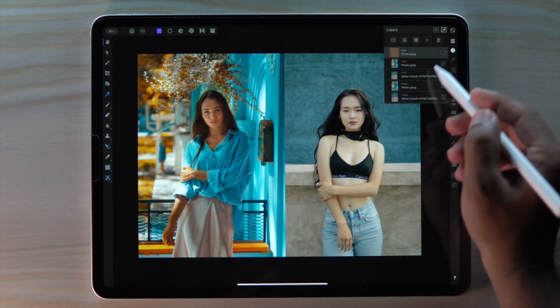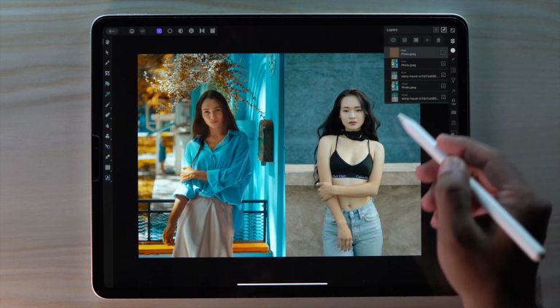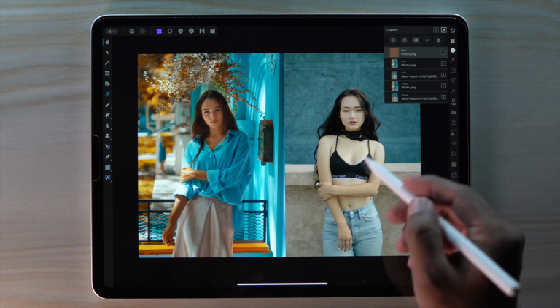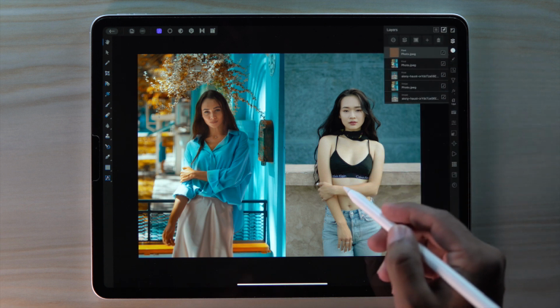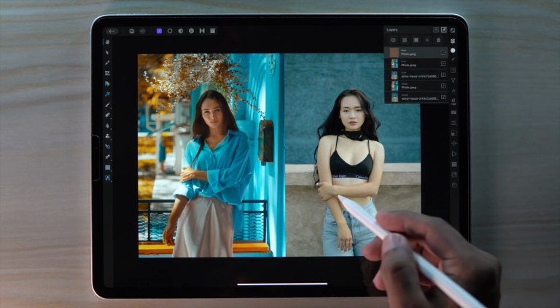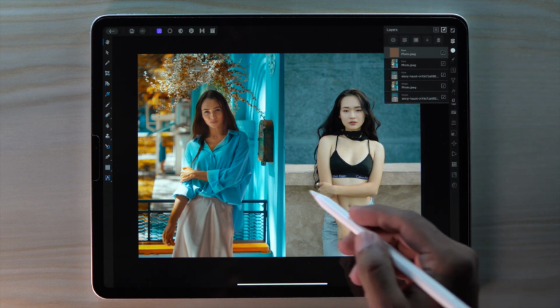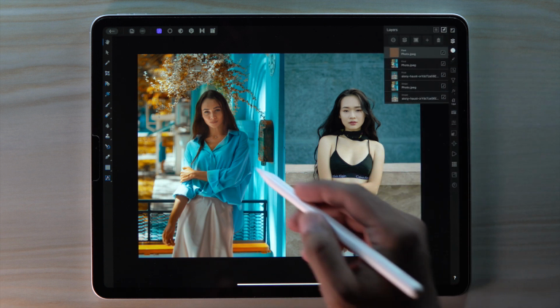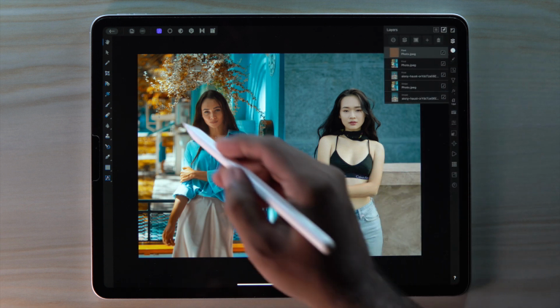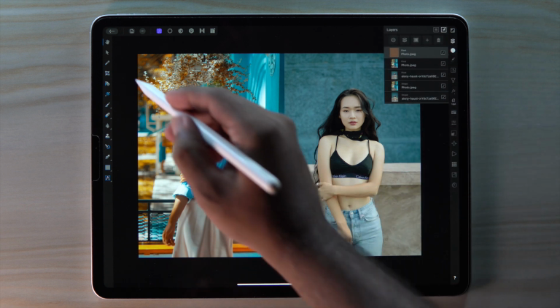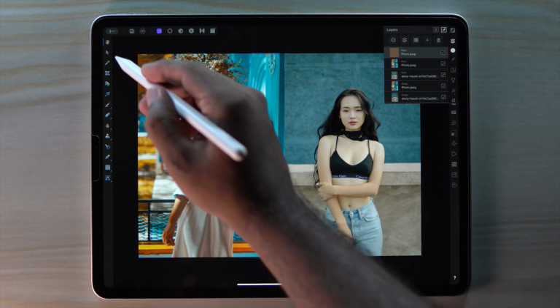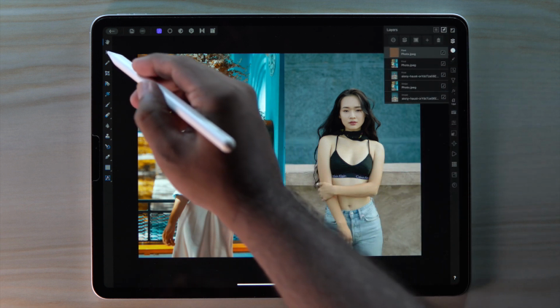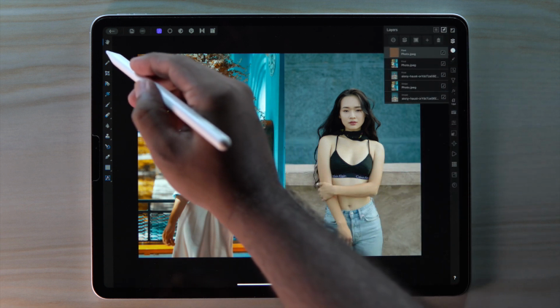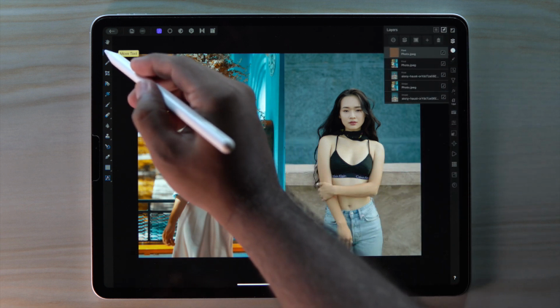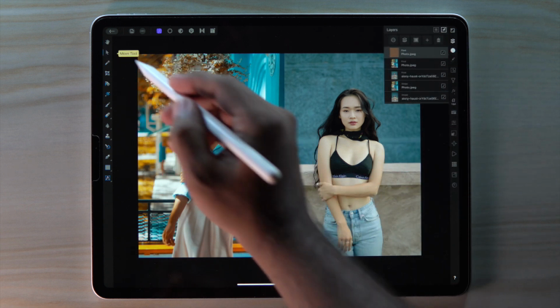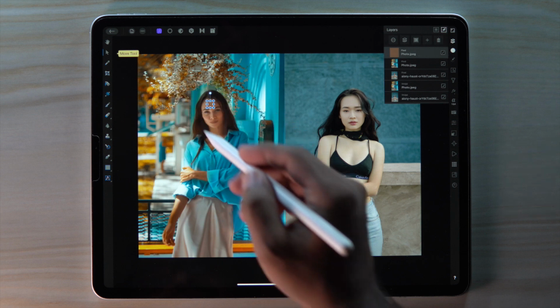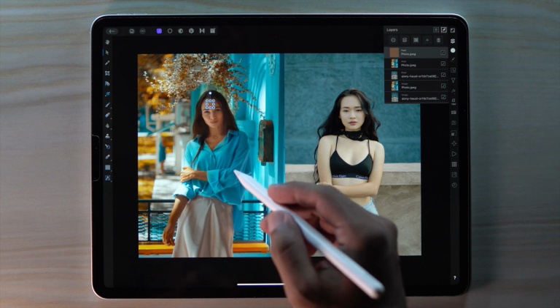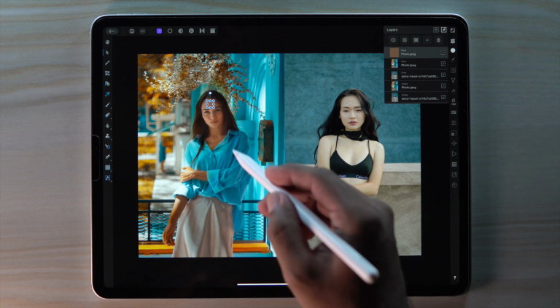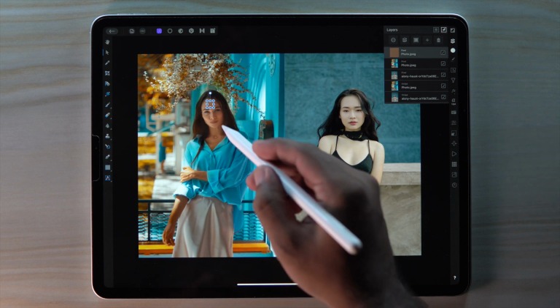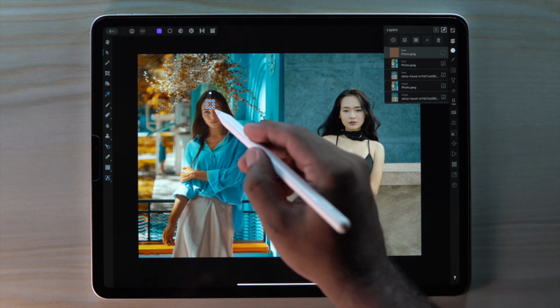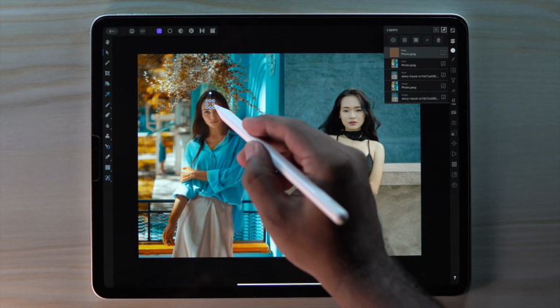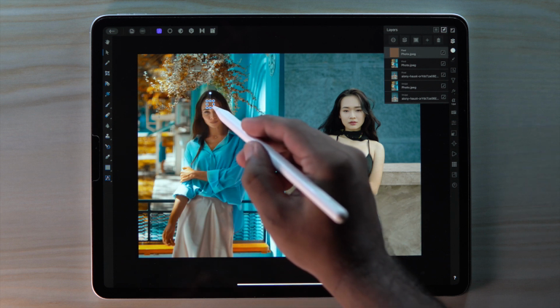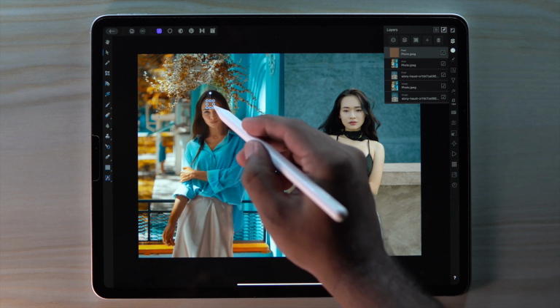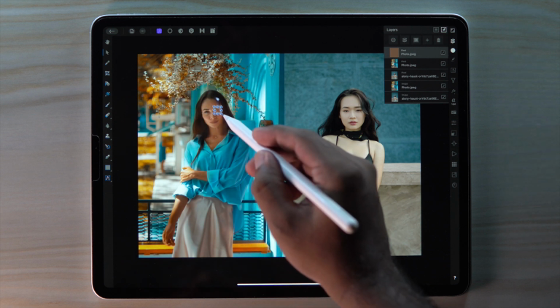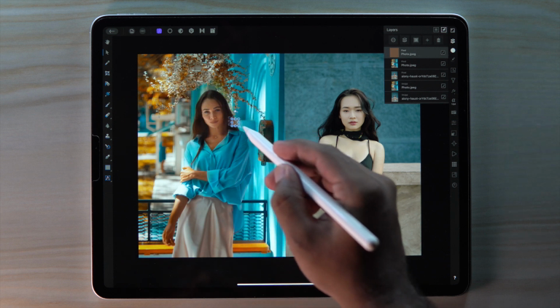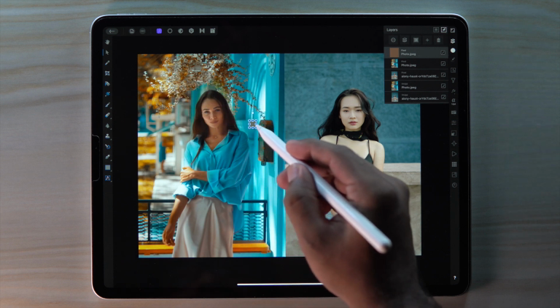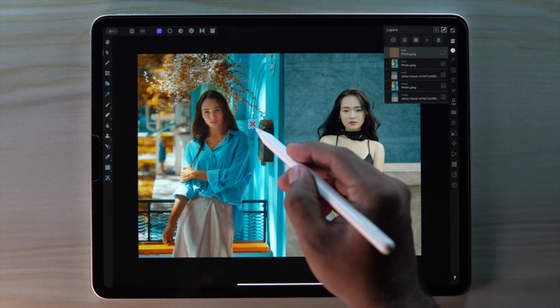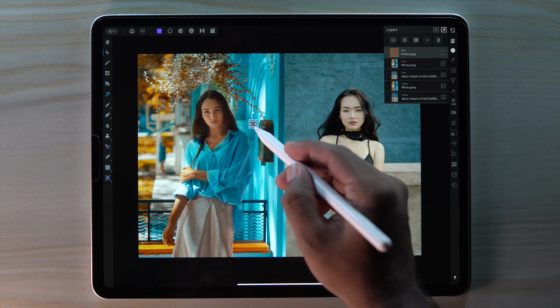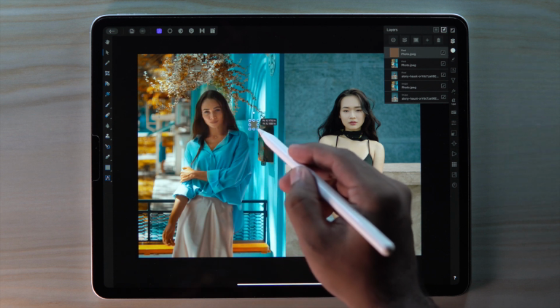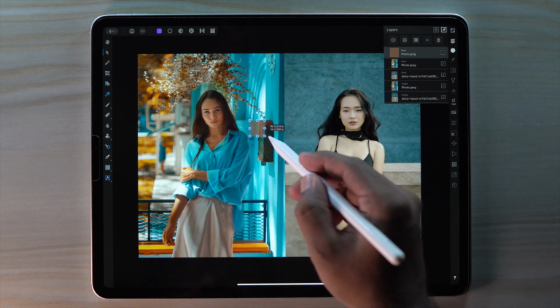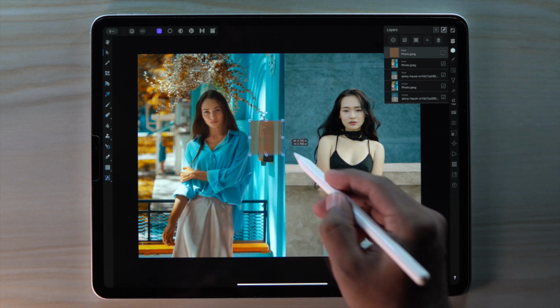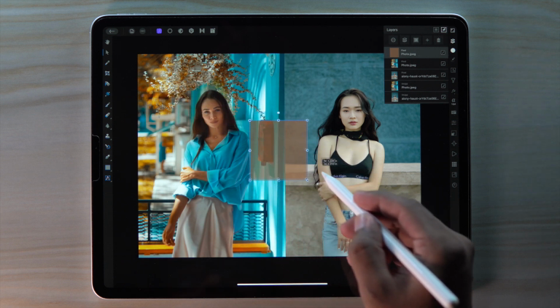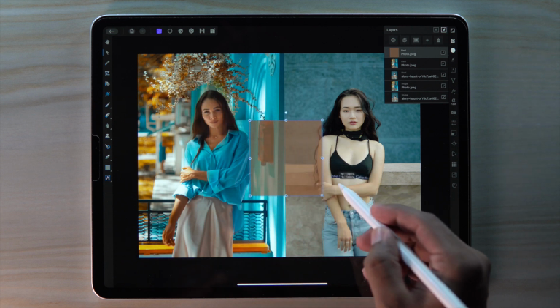Now select our sample color layer and go to move tool. Adjust the size and place it on our subject.